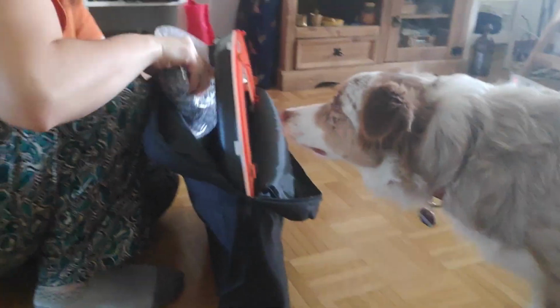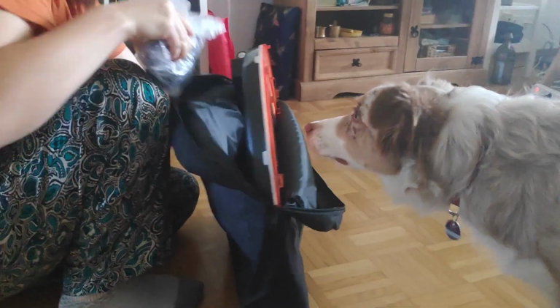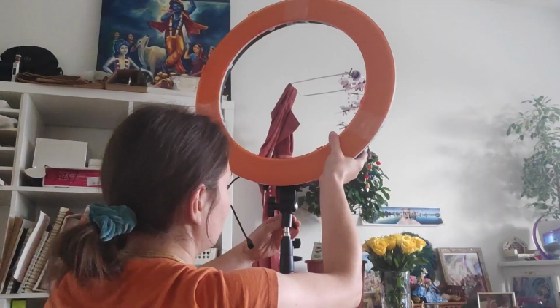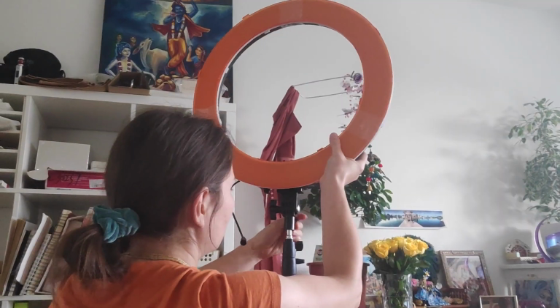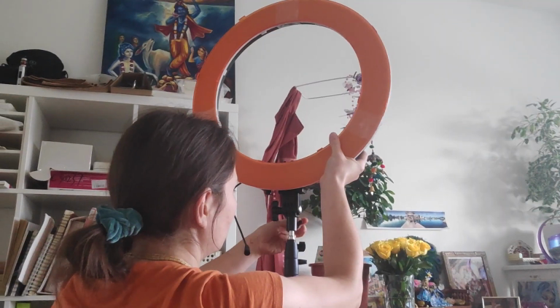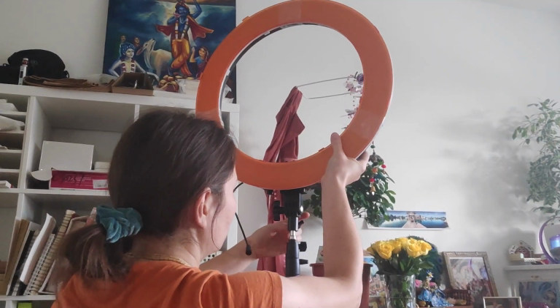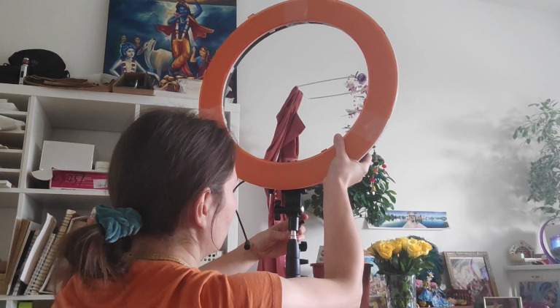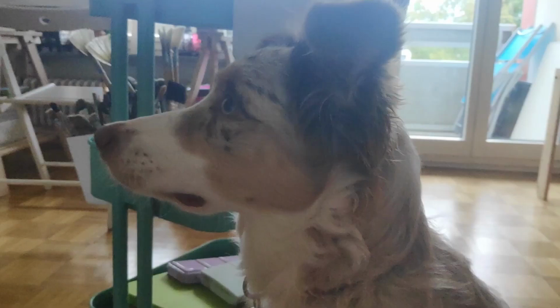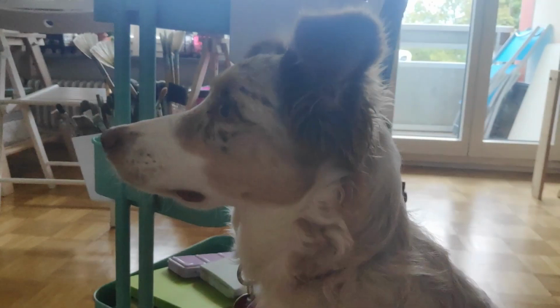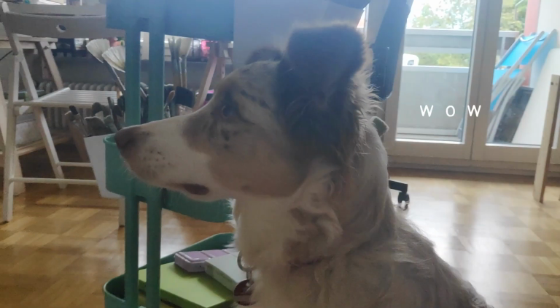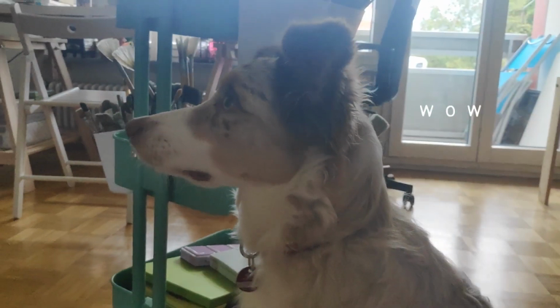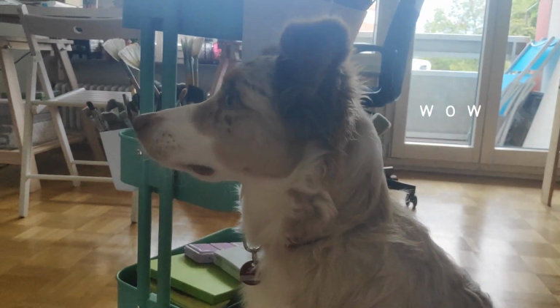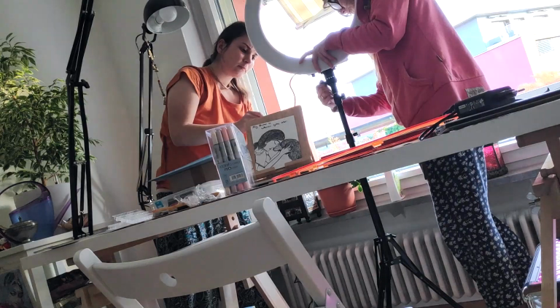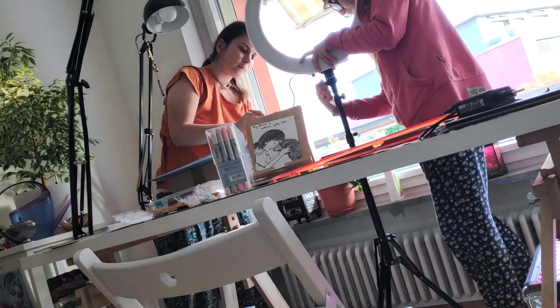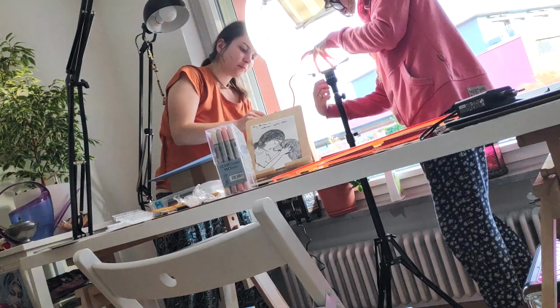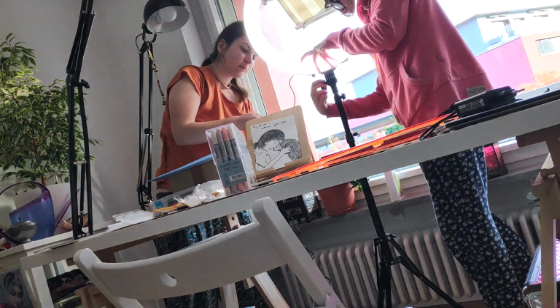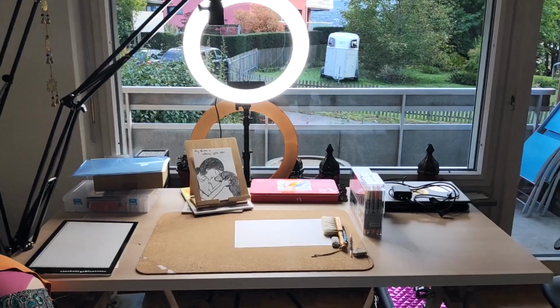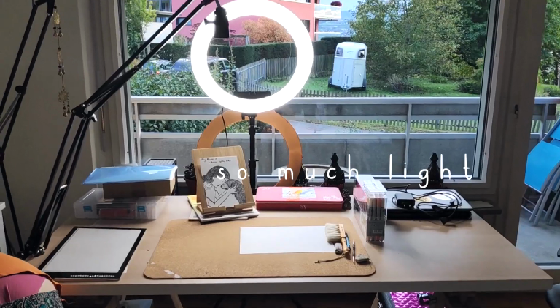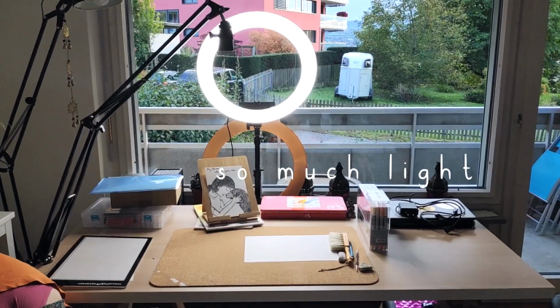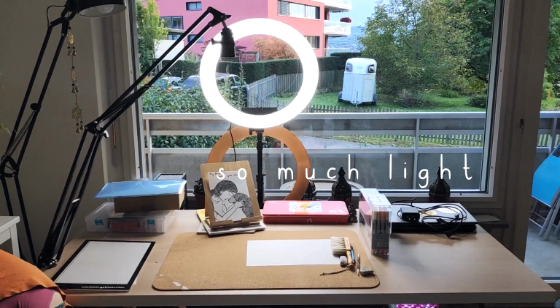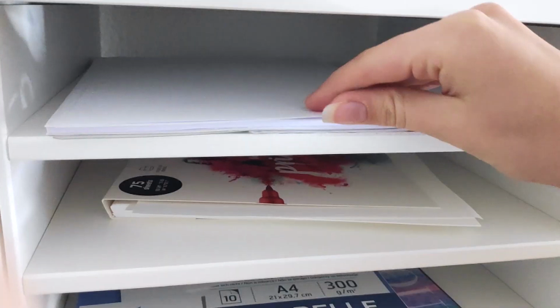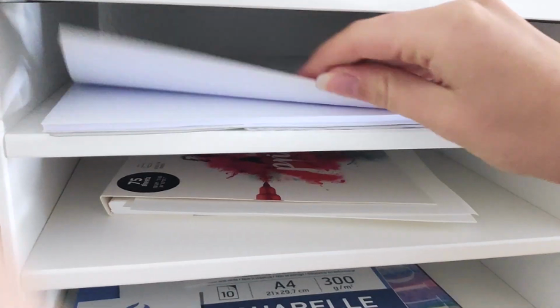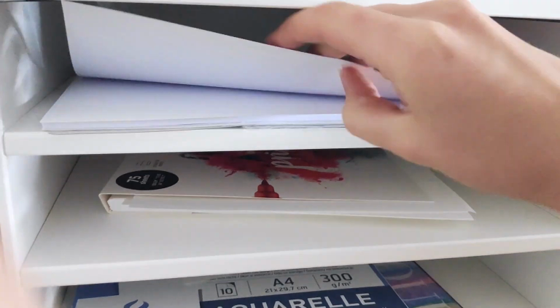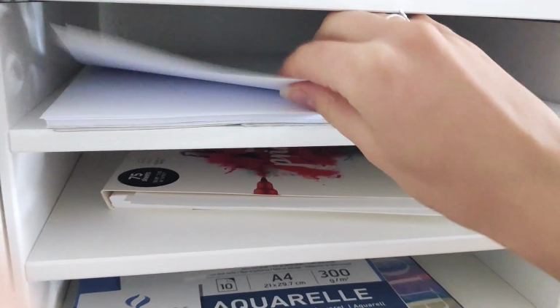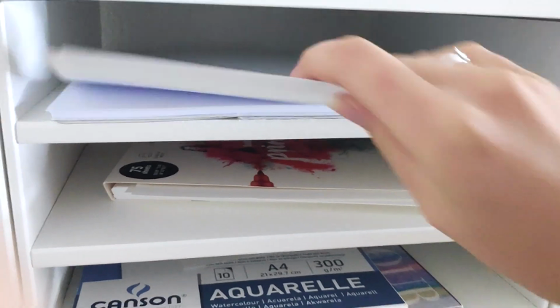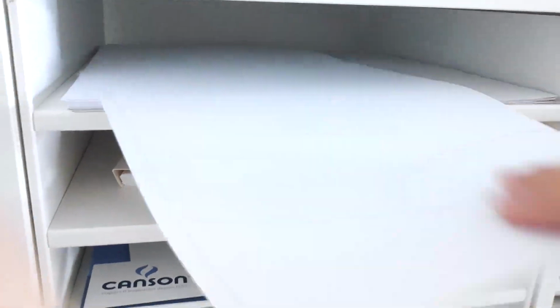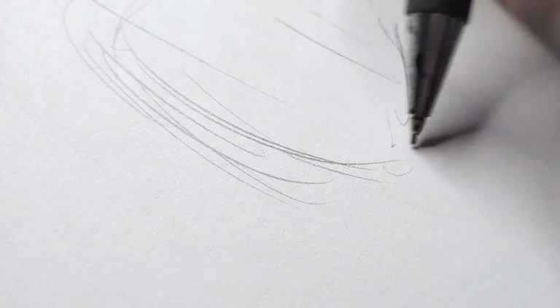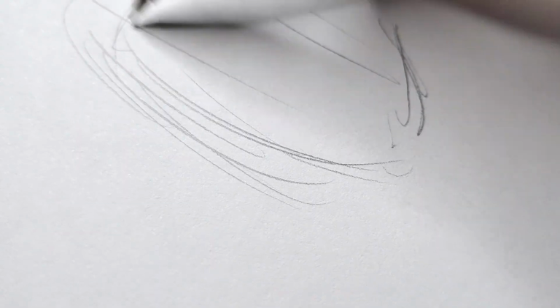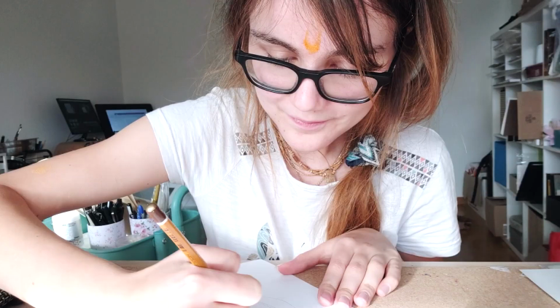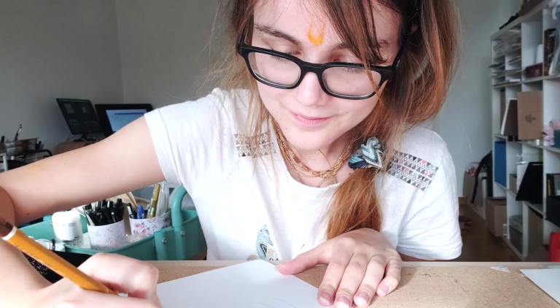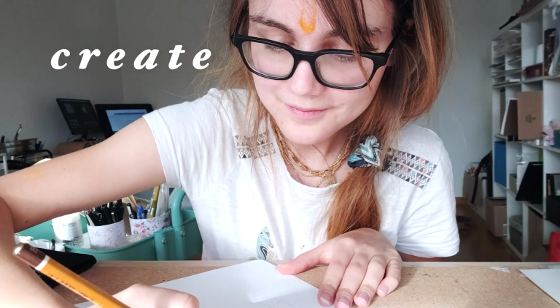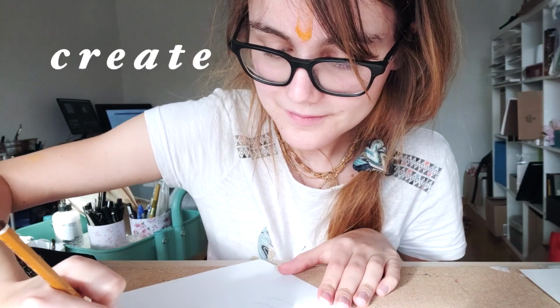First of all we assembled a new lamp in the studio. So, take some sketch paper and let's create!